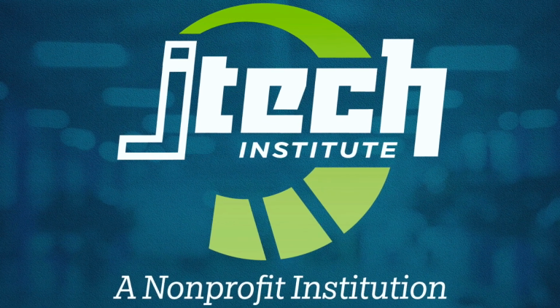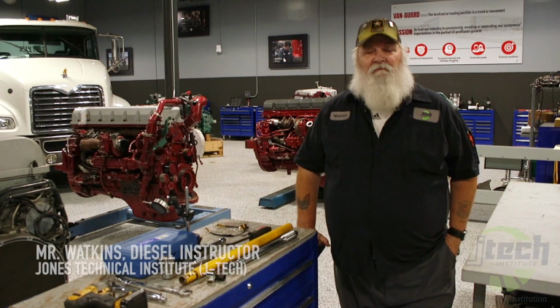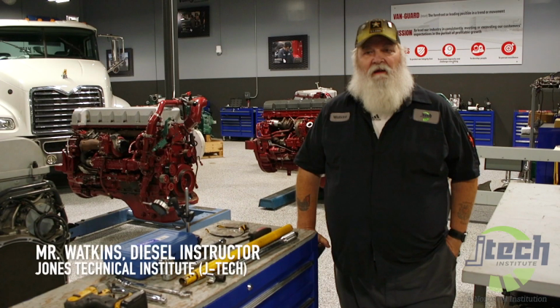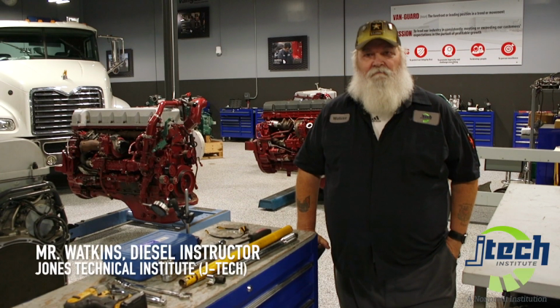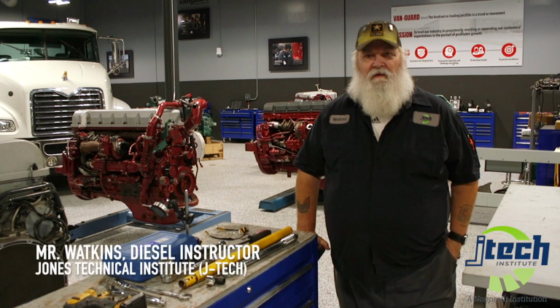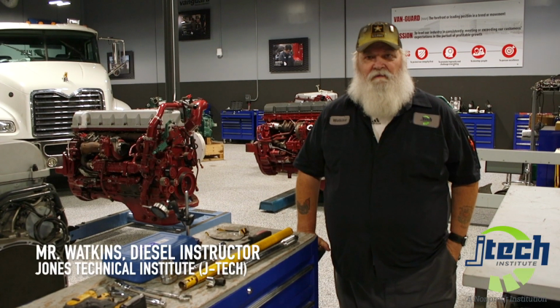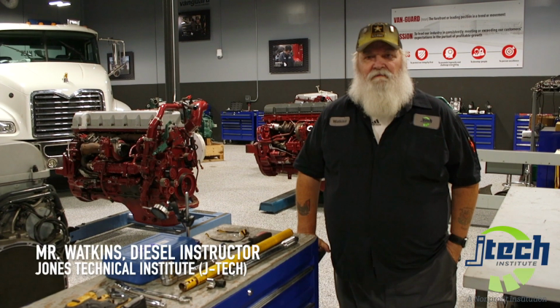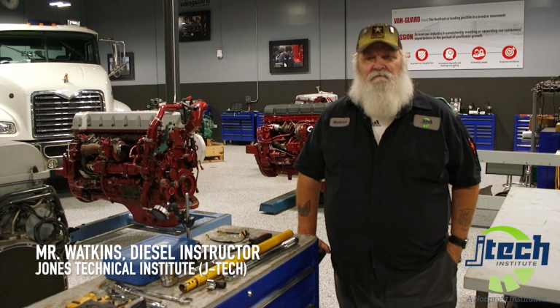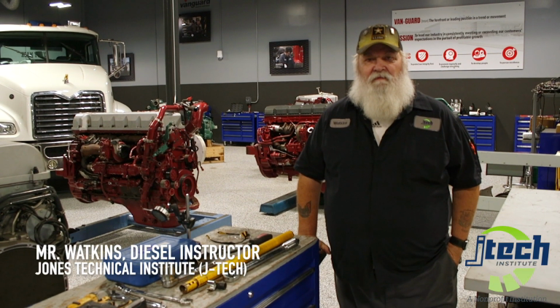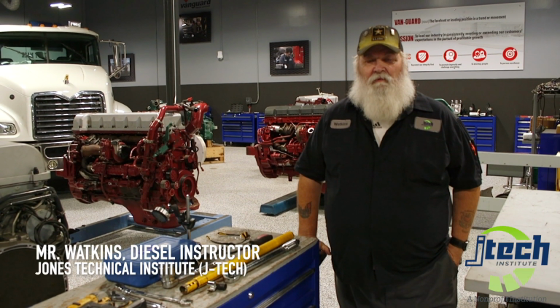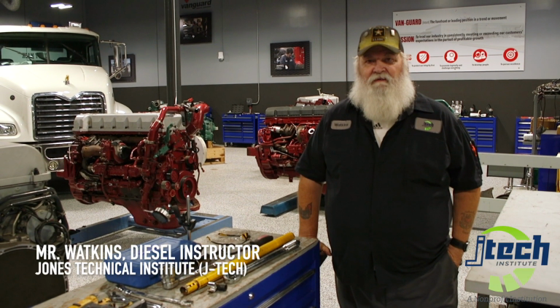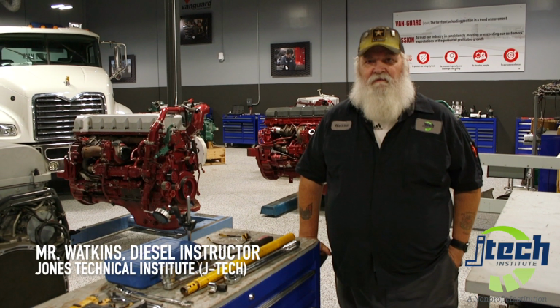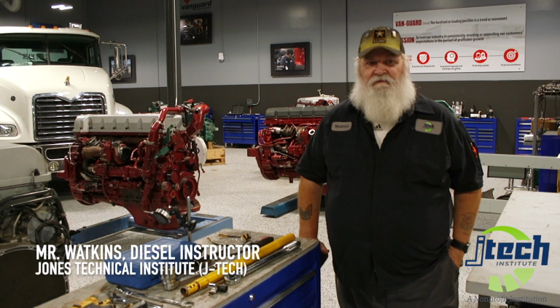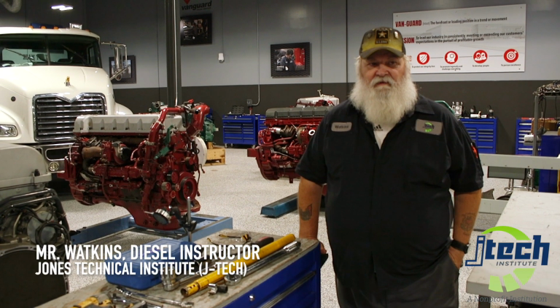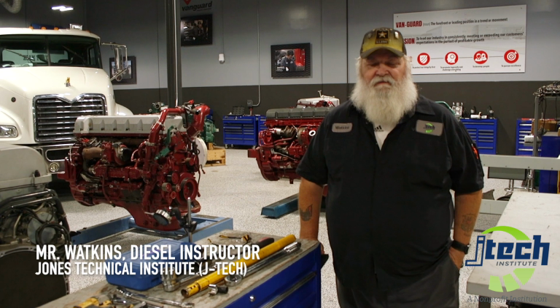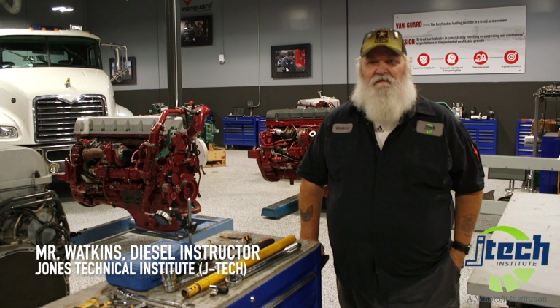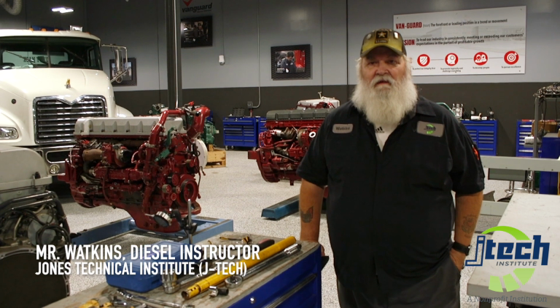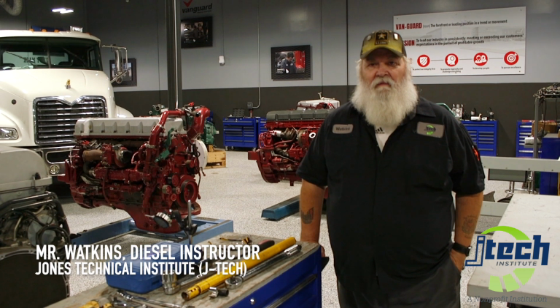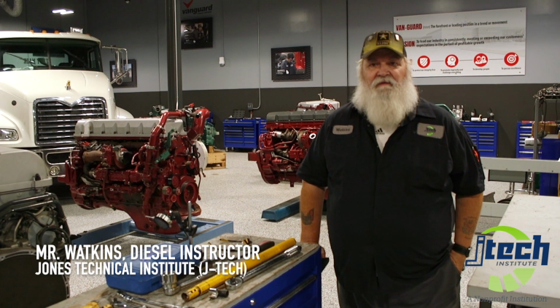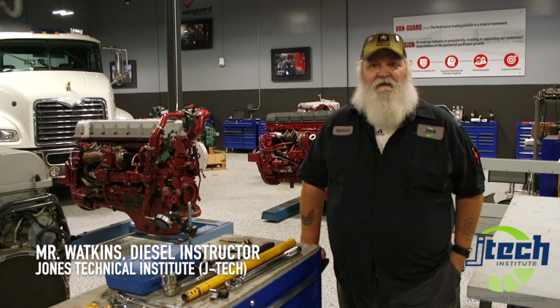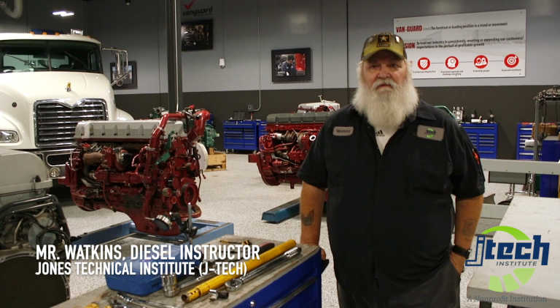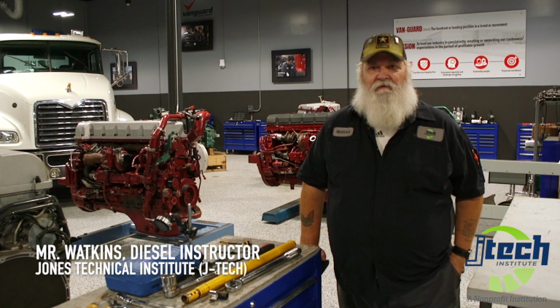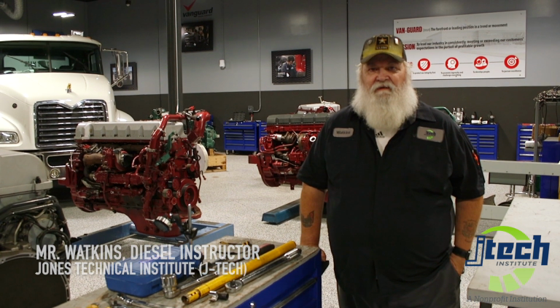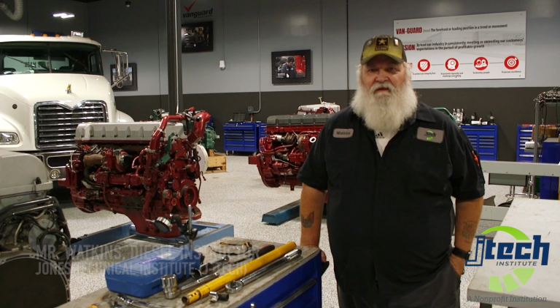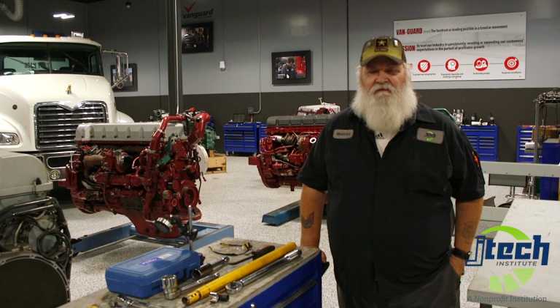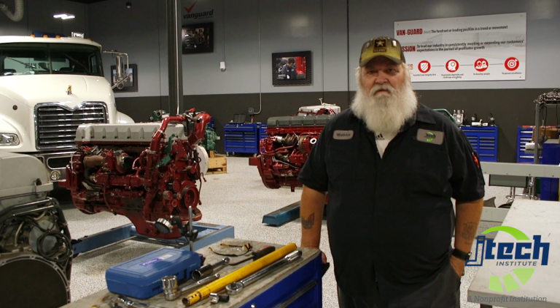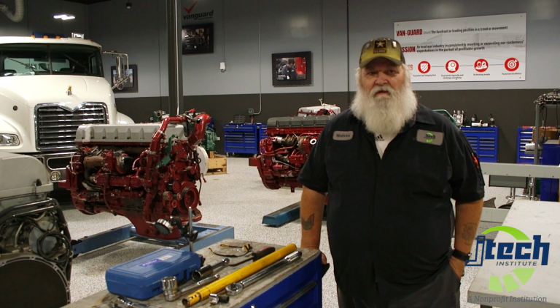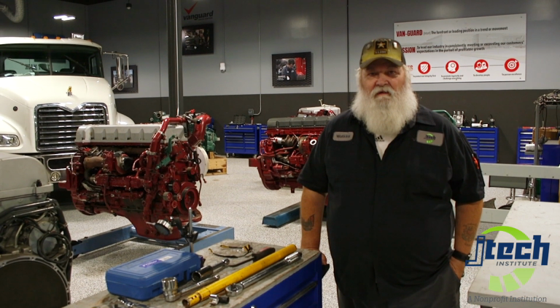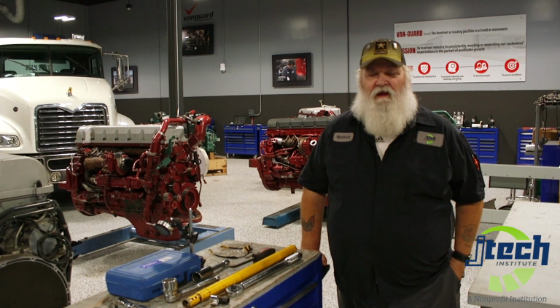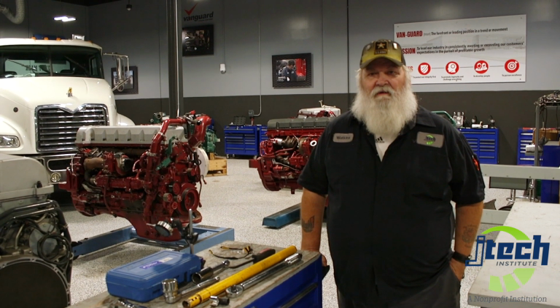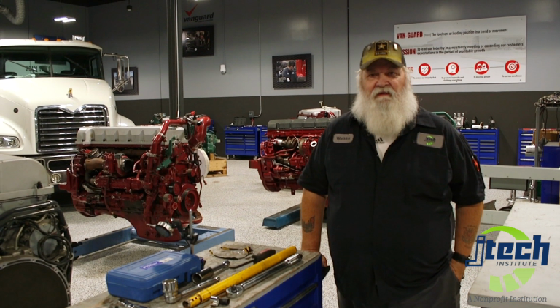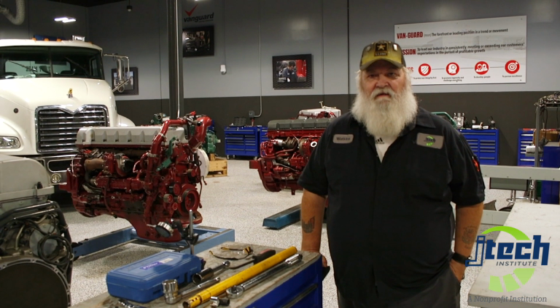Hi, I'm Mr. Watkins, Senior Diesel Tech, Master Tech here for Diesel Engine Lab at JTEC.